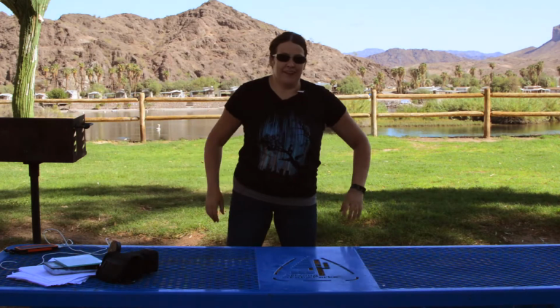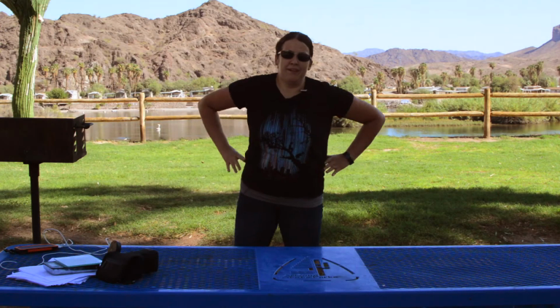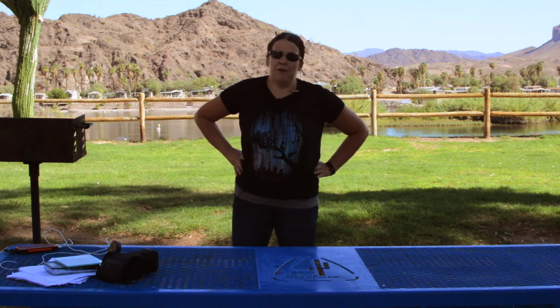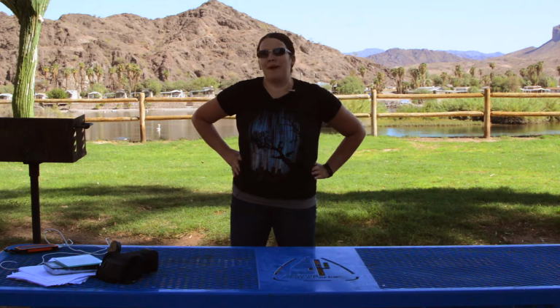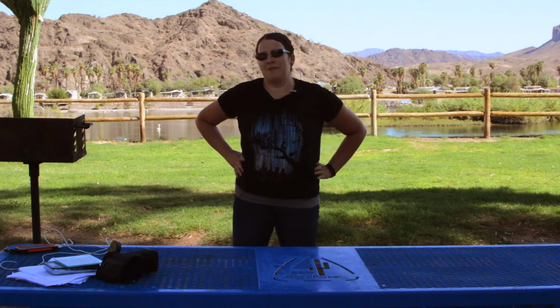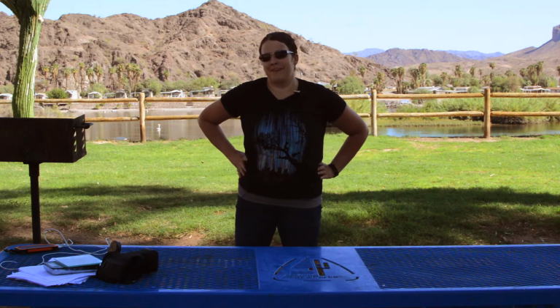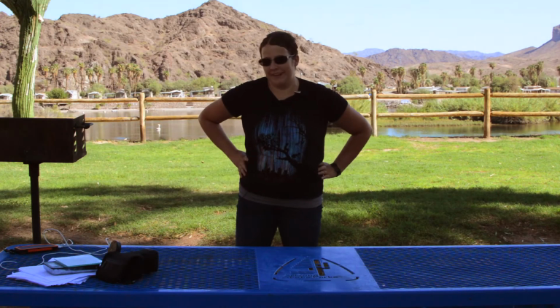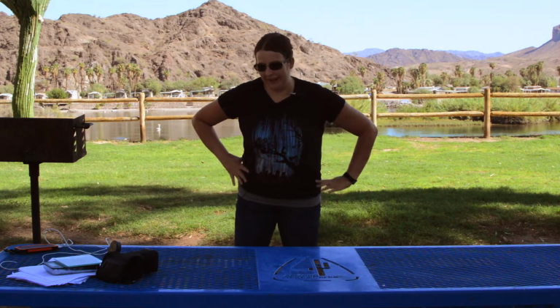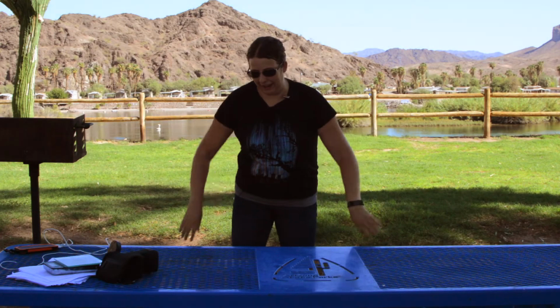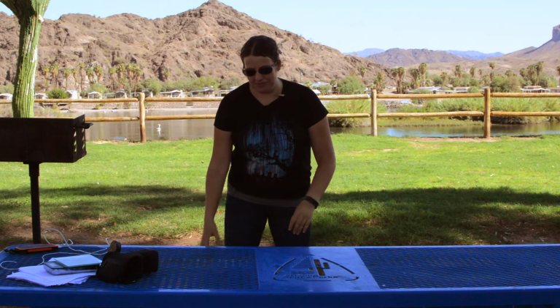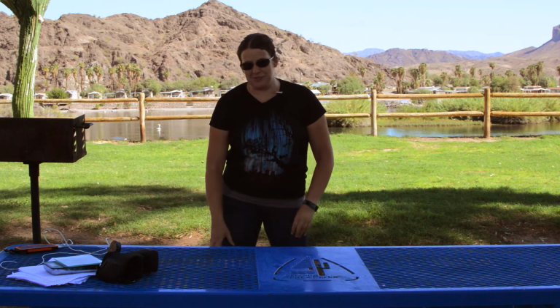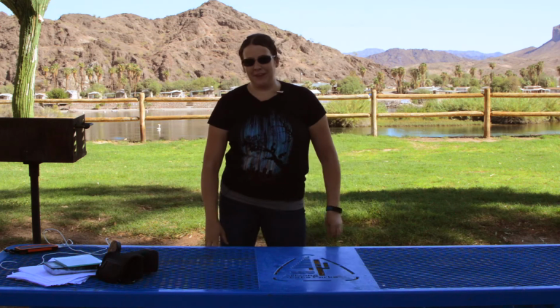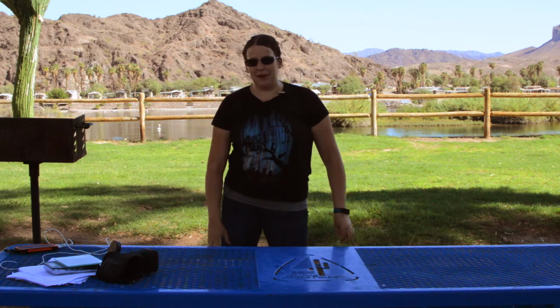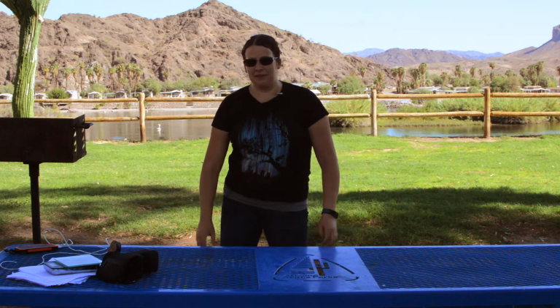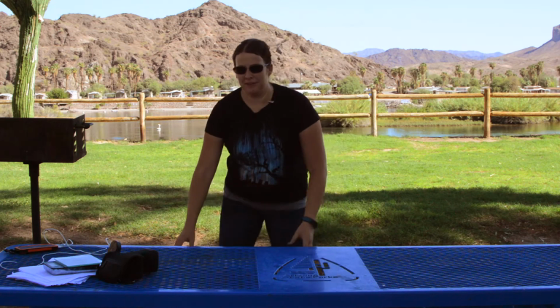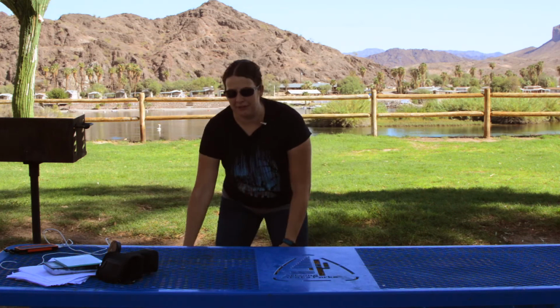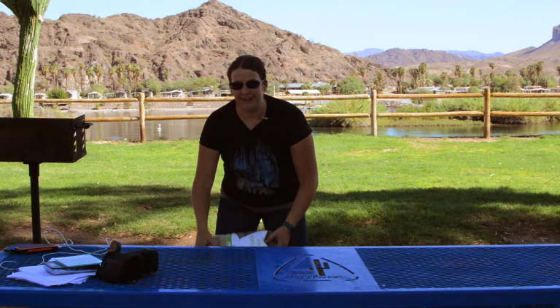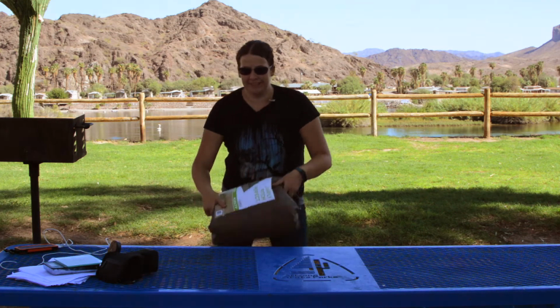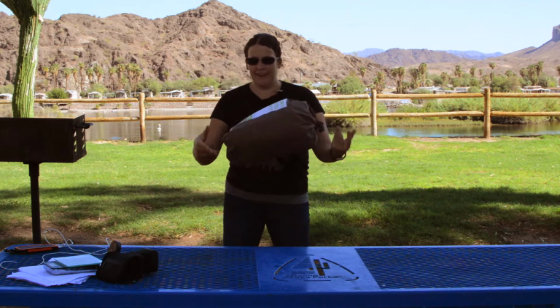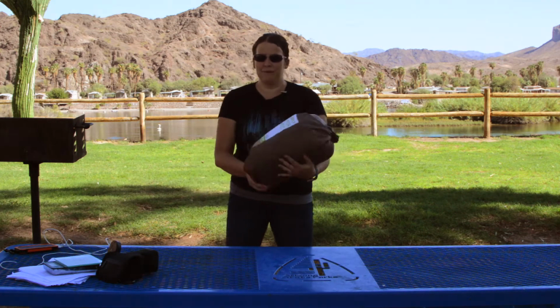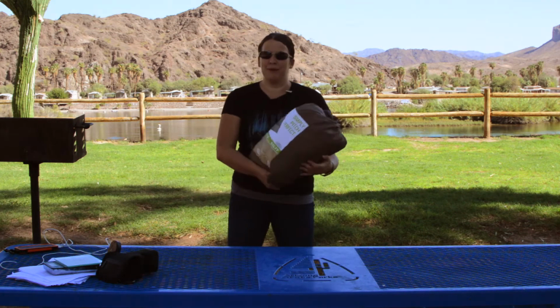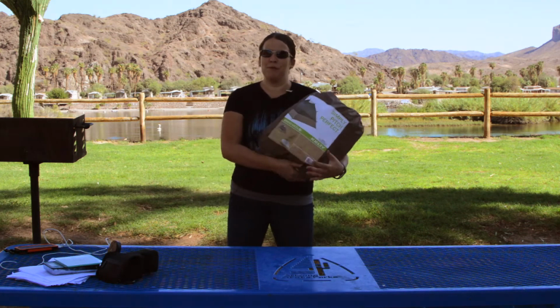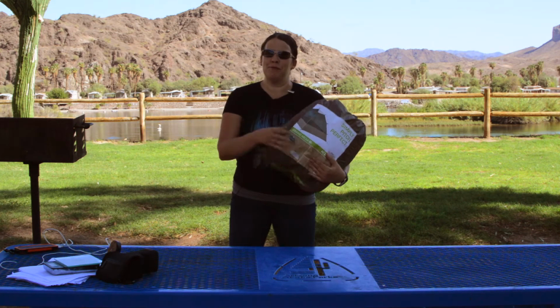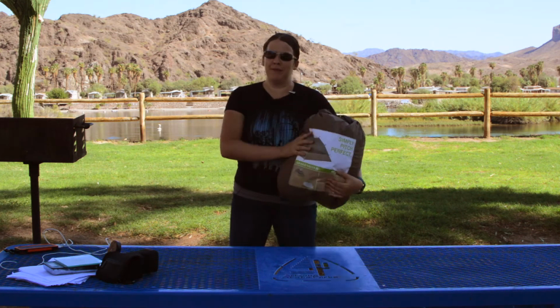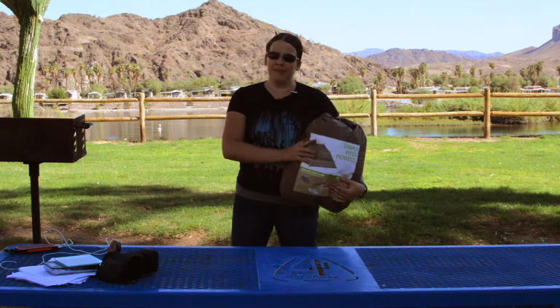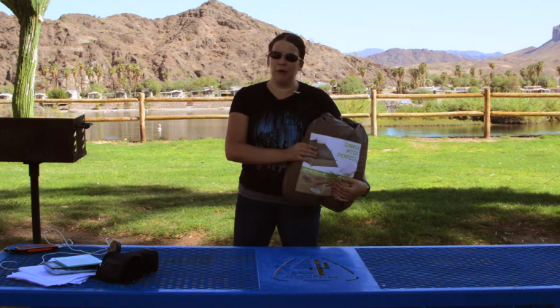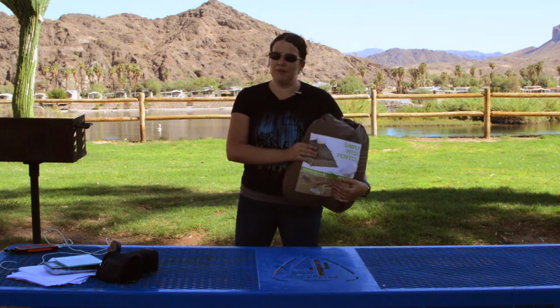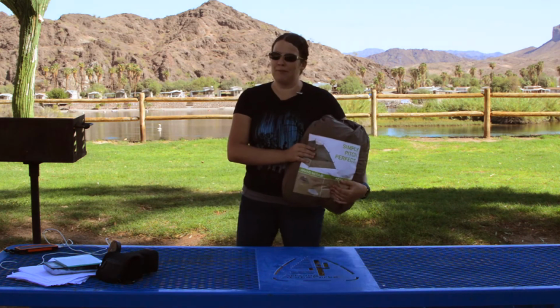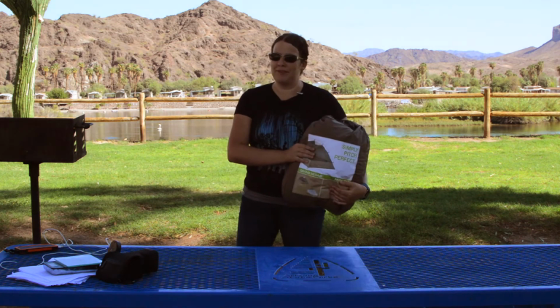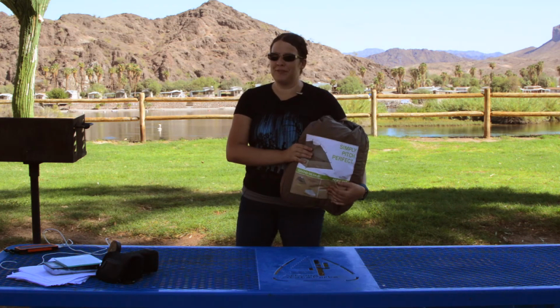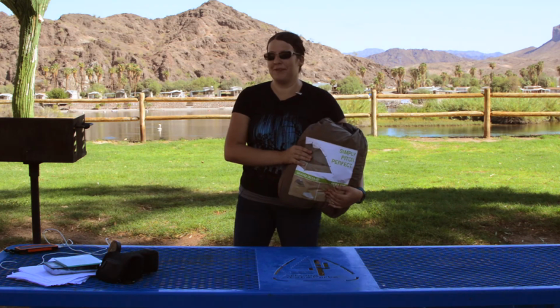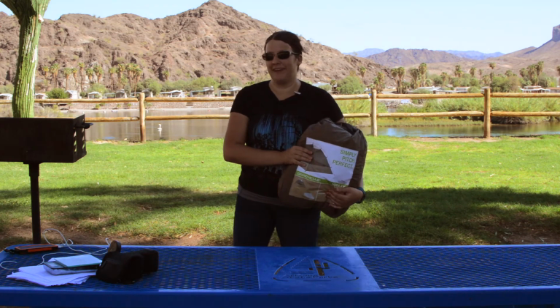Hello, my name is Jillian and this is Jillian Camps Arizona. Today we're going to be reviewing the Kelty Grand Mesa 2 Tent.